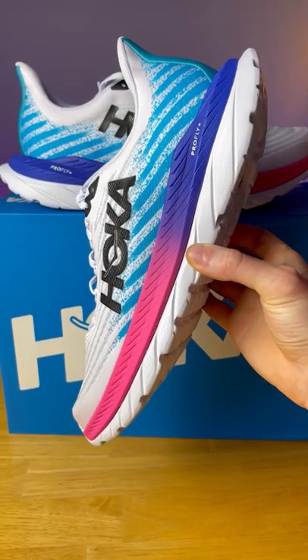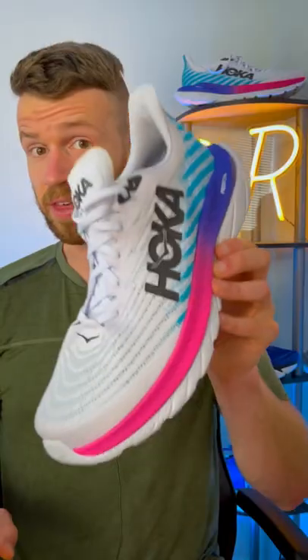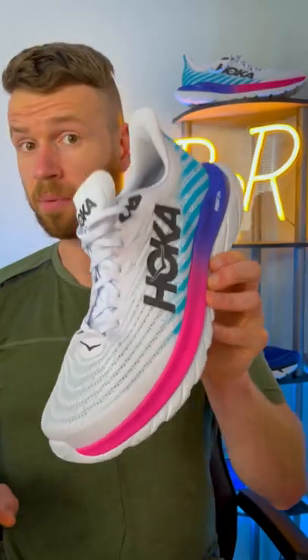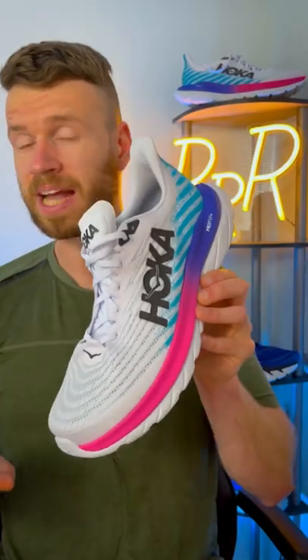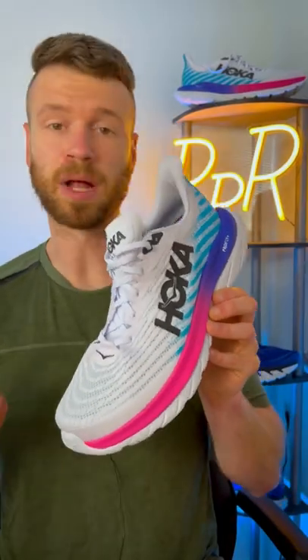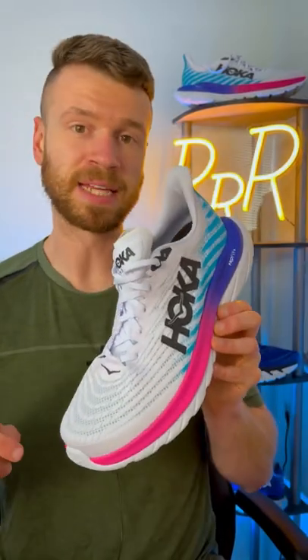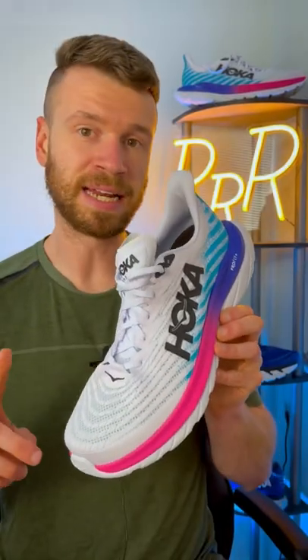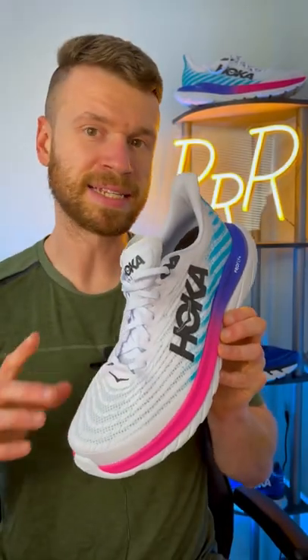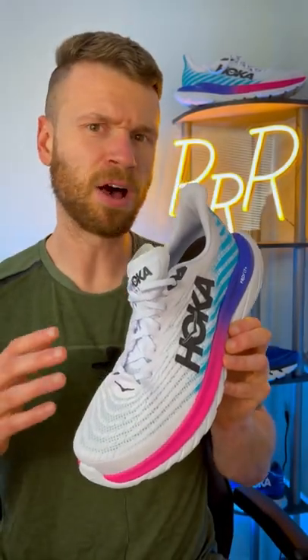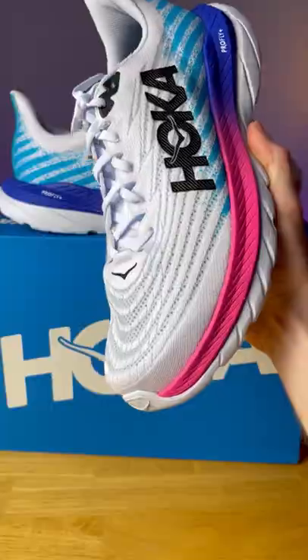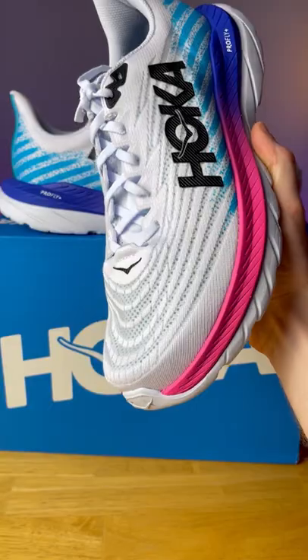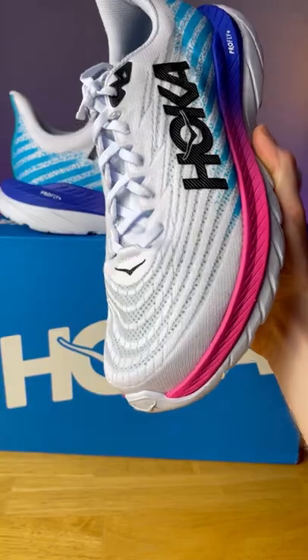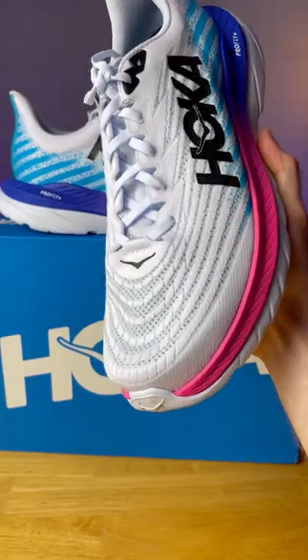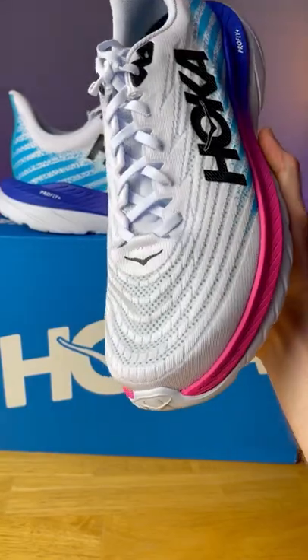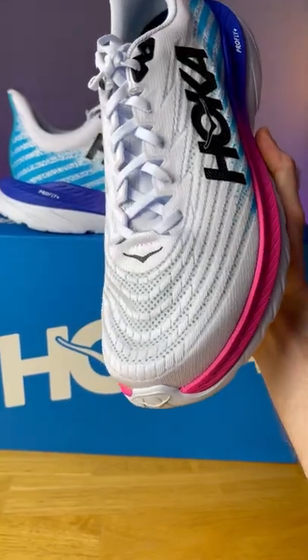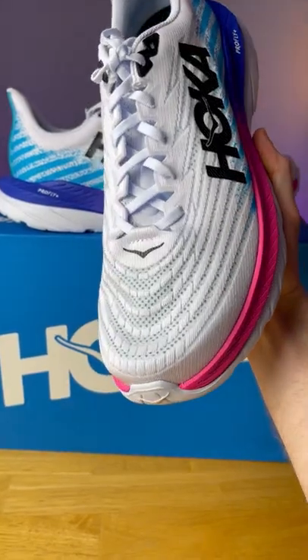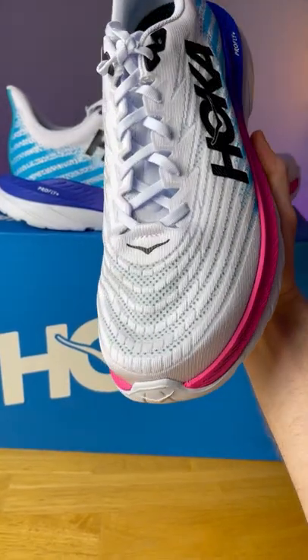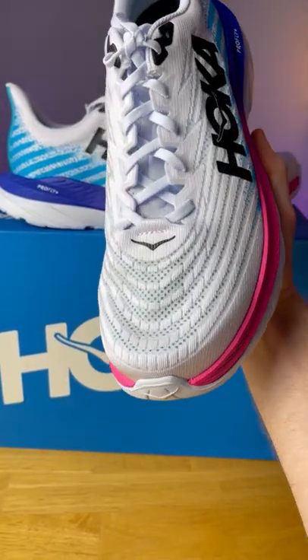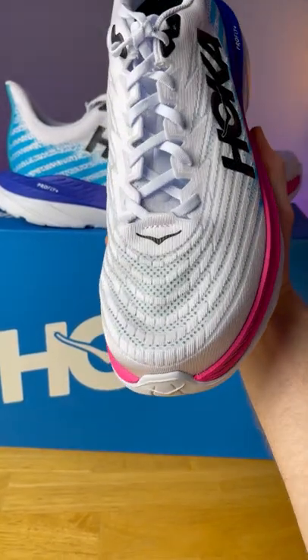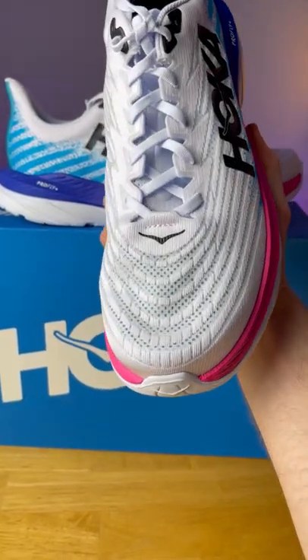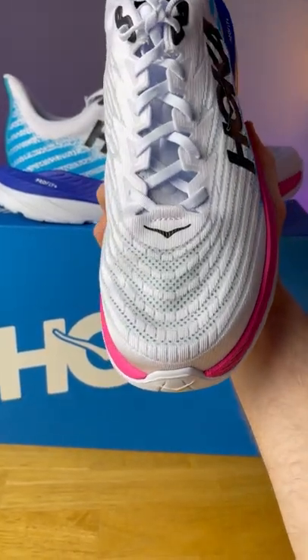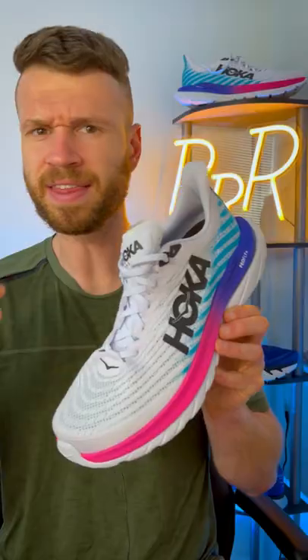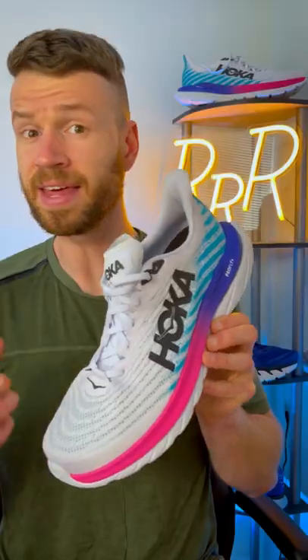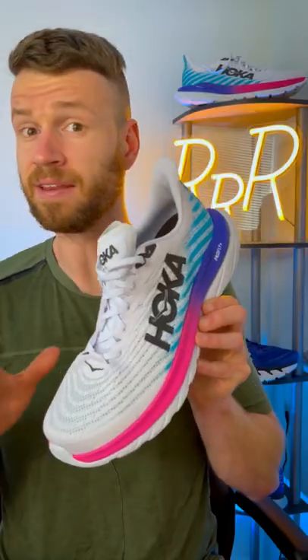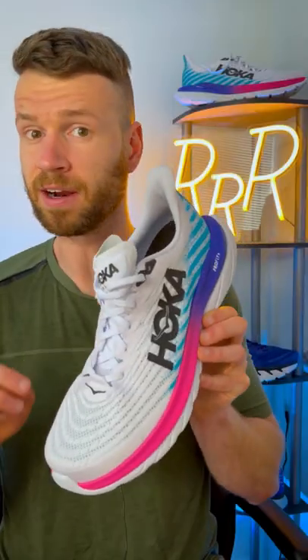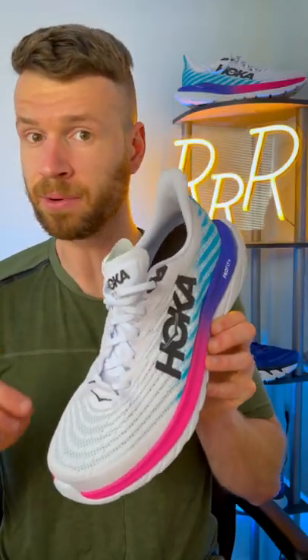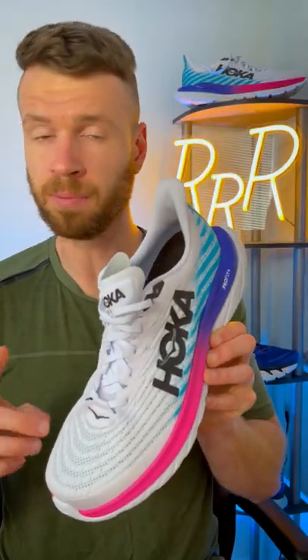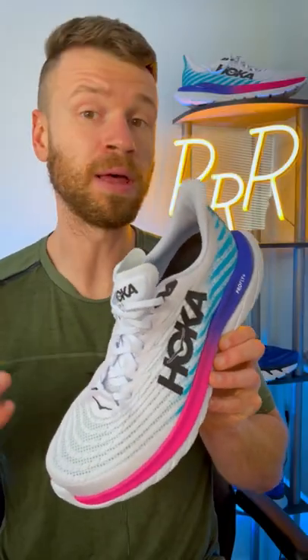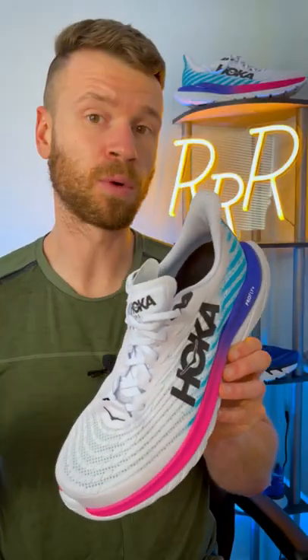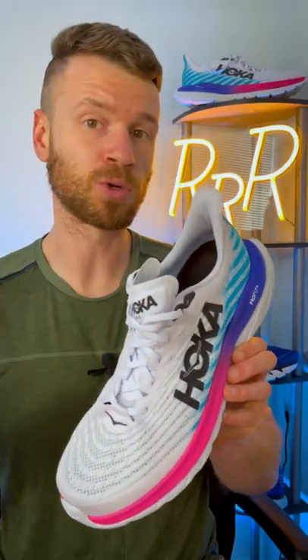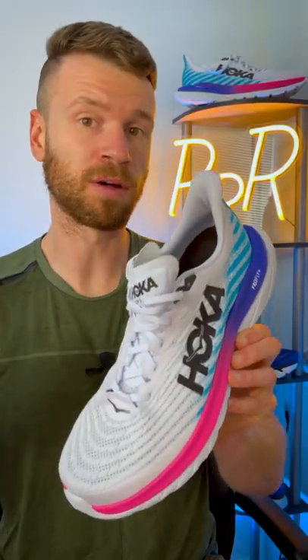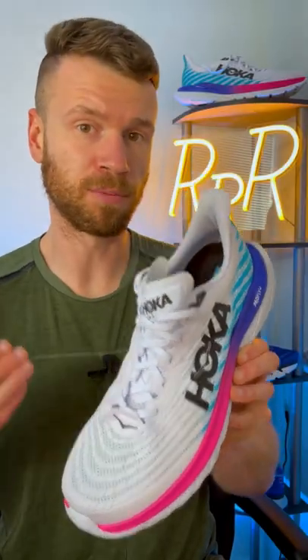The upper has been updated. It's now a creole jacquard mesh — essentially, it's very thin and very breathable. It worked well for me.